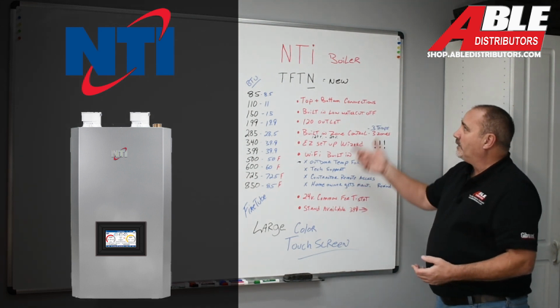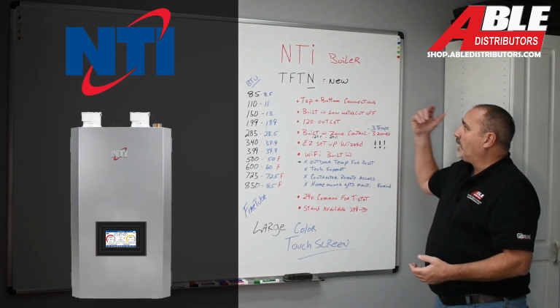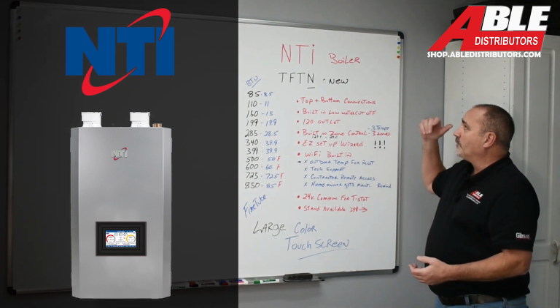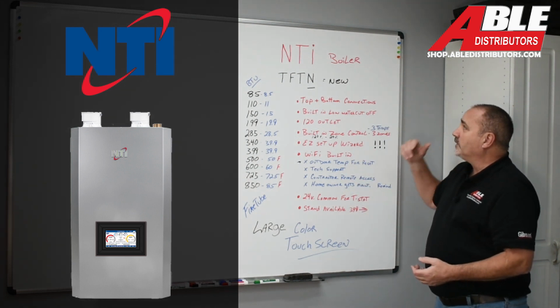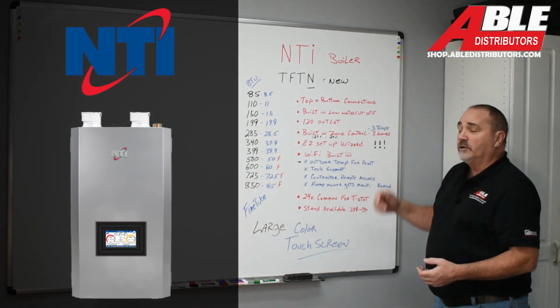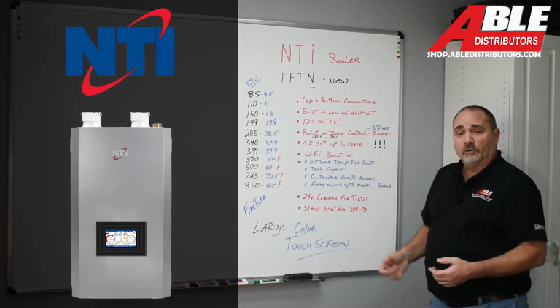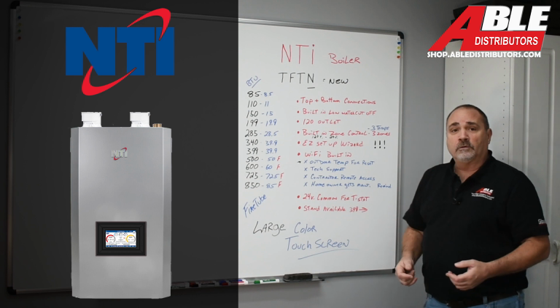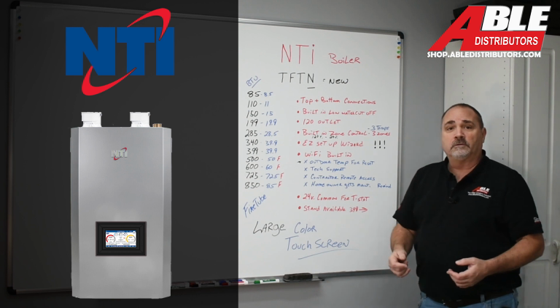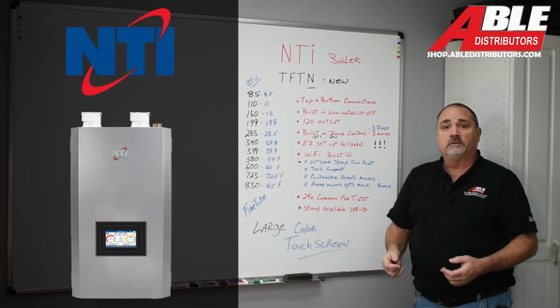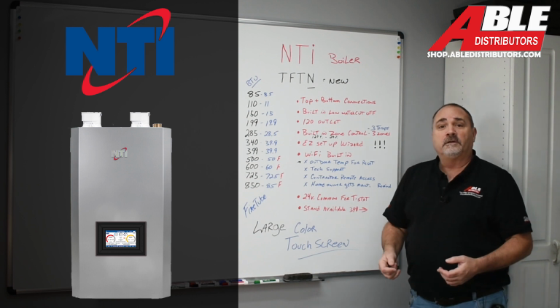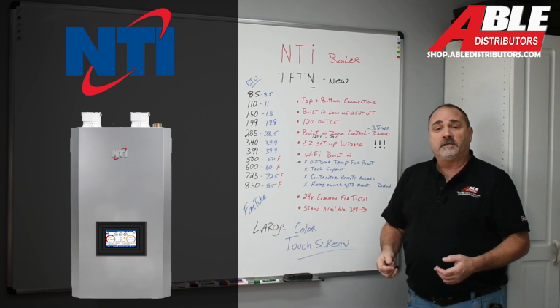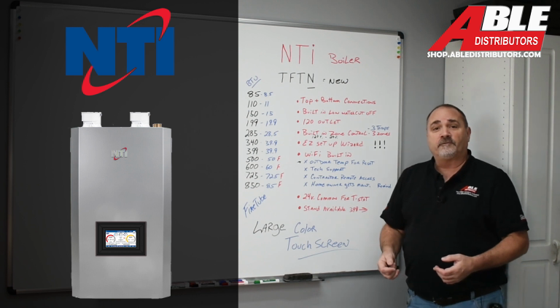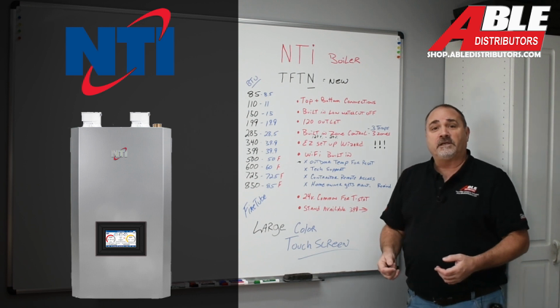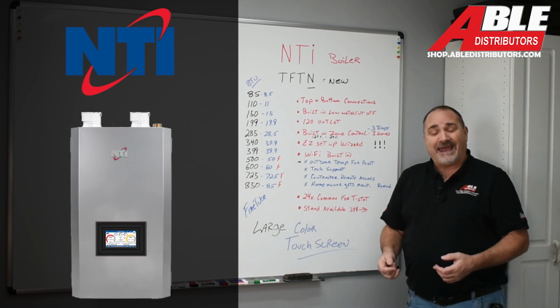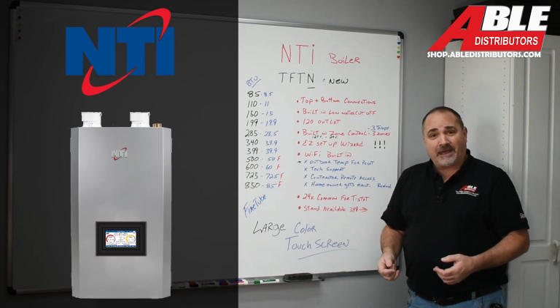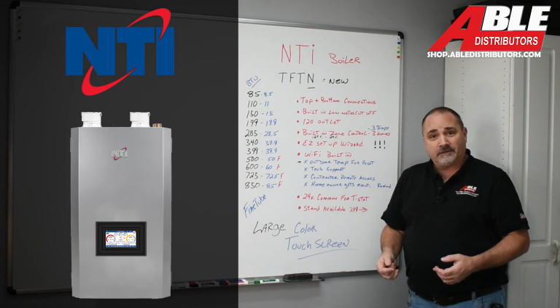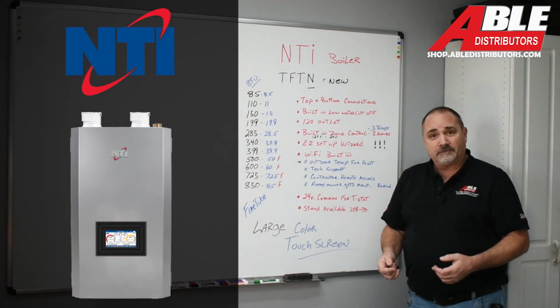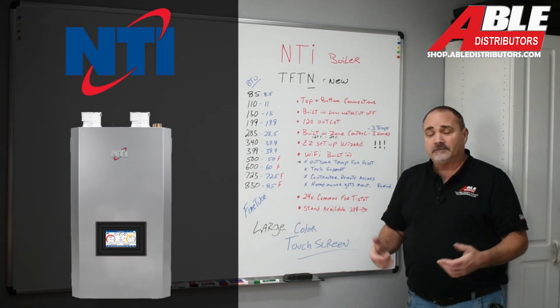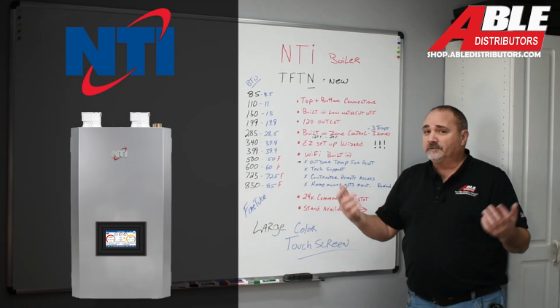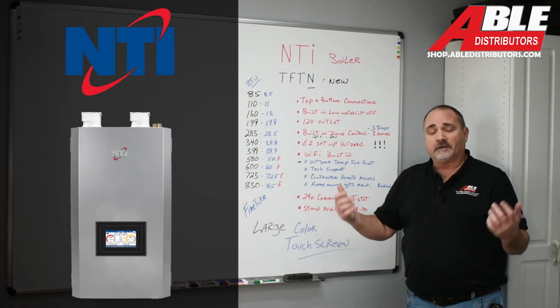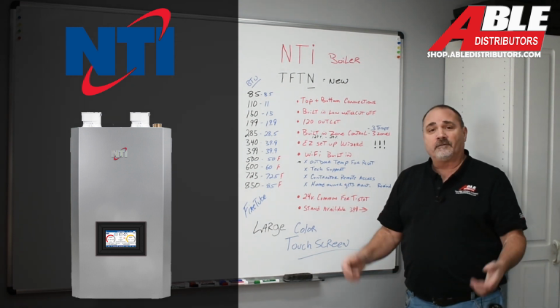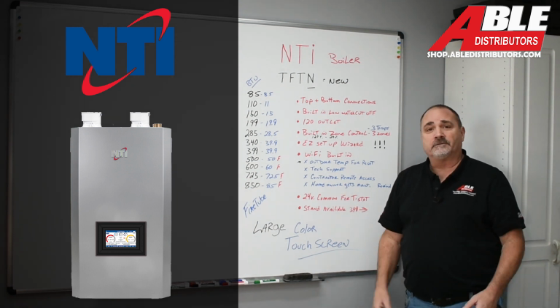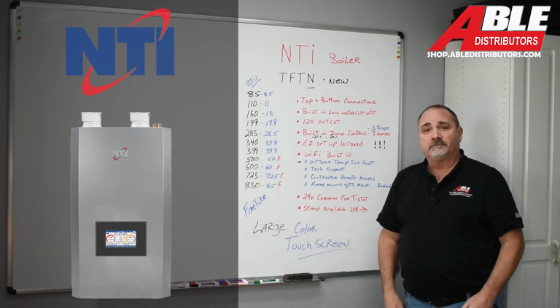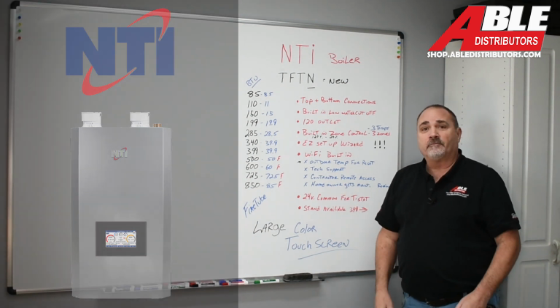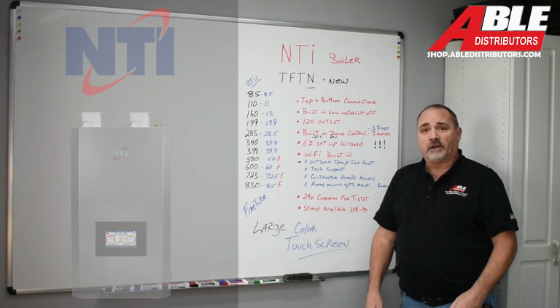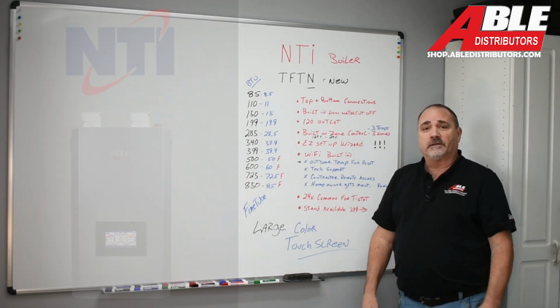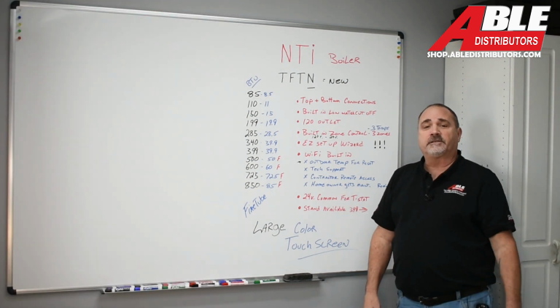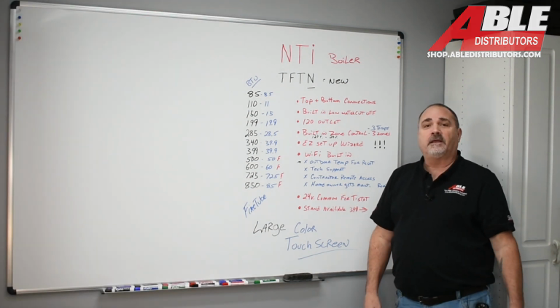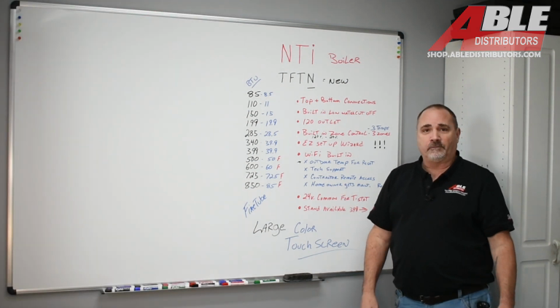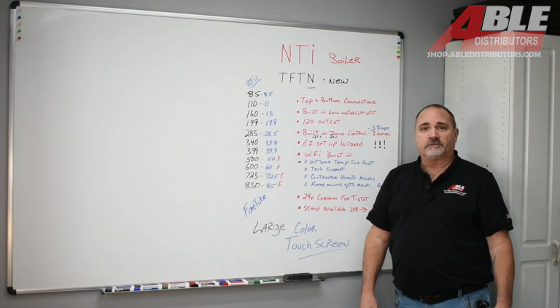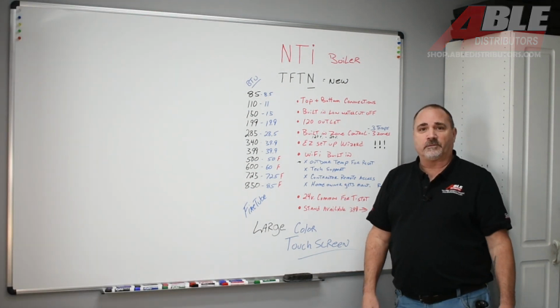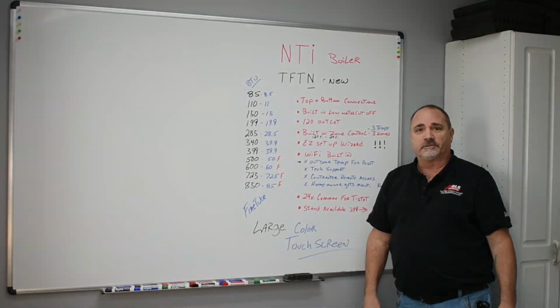There you have it — the new TFT-N. You're going to love it. Brian Dulescu, Able Distributors.